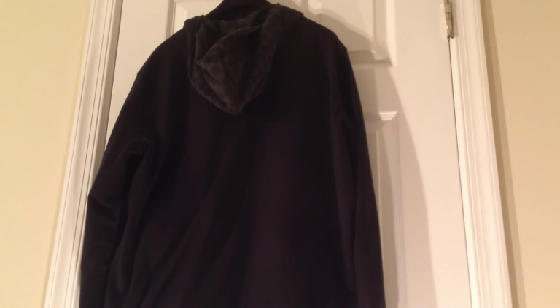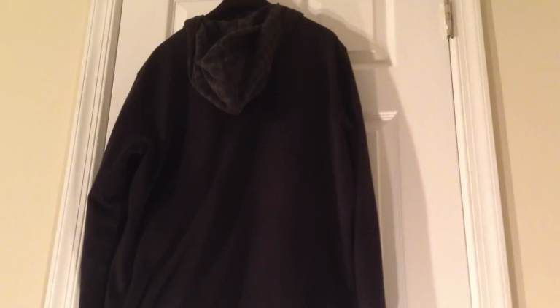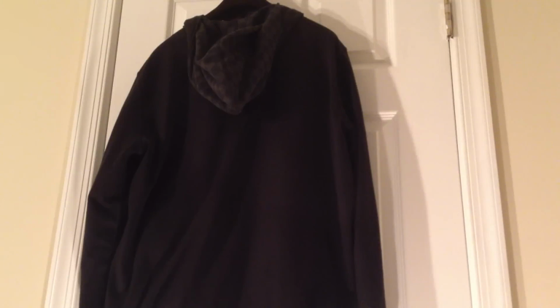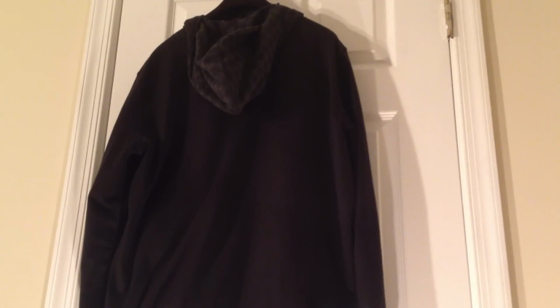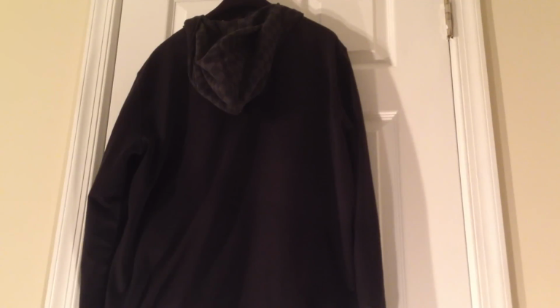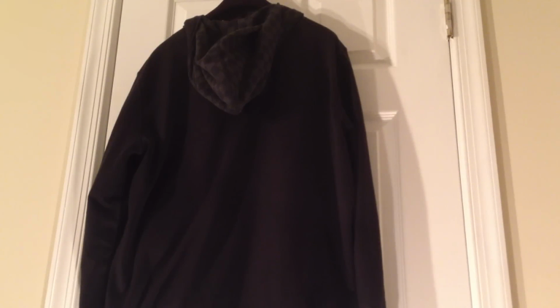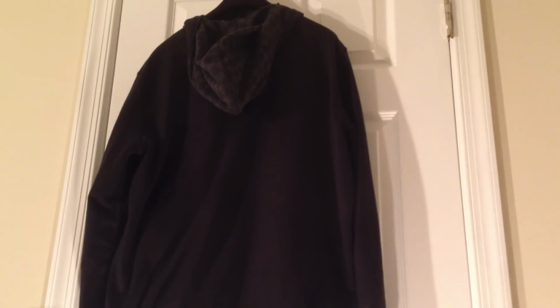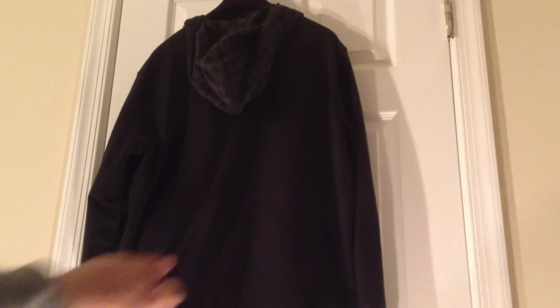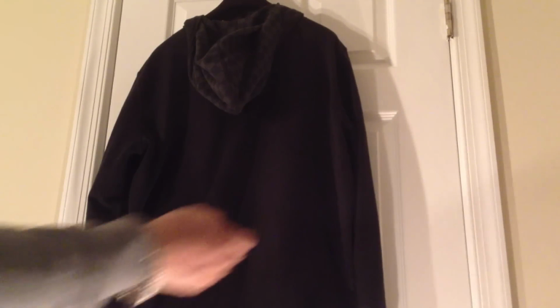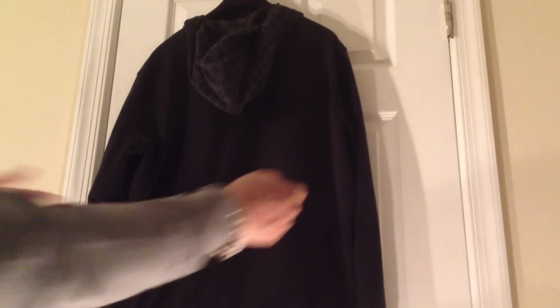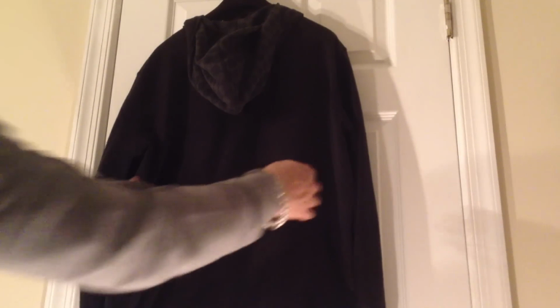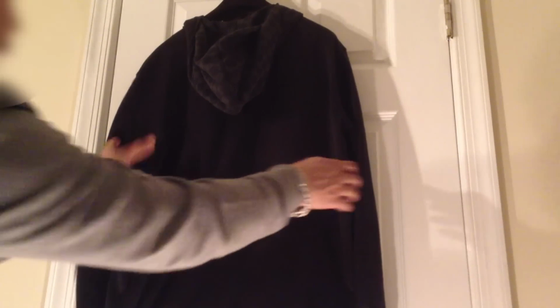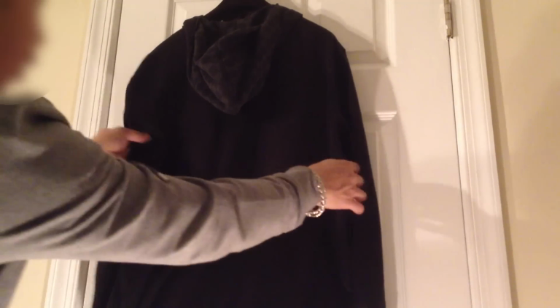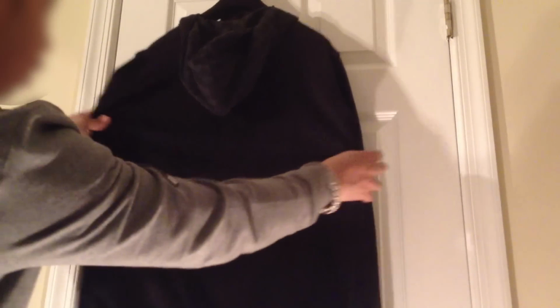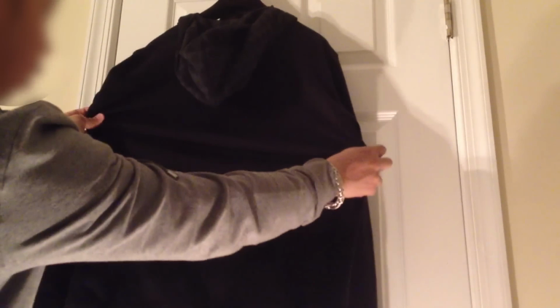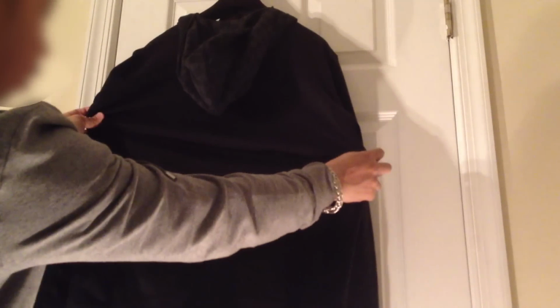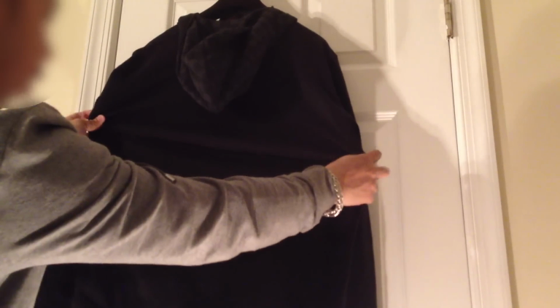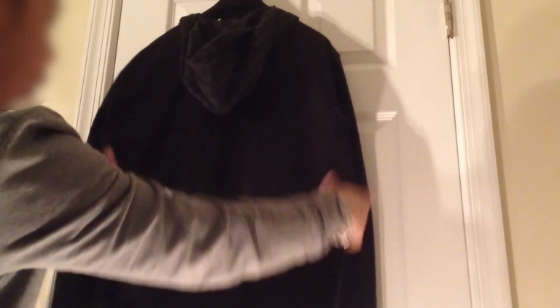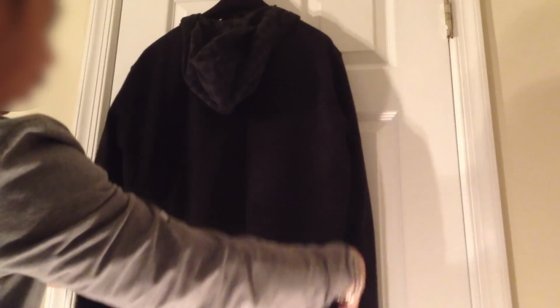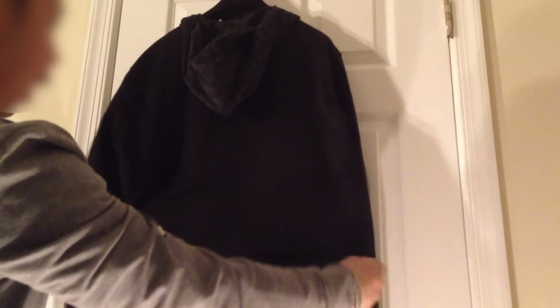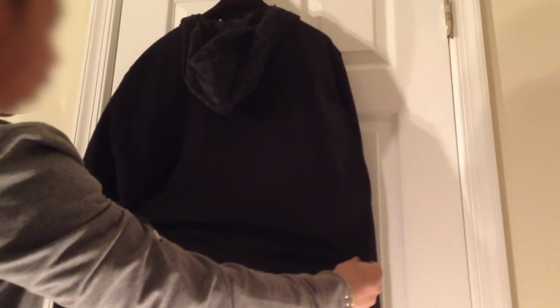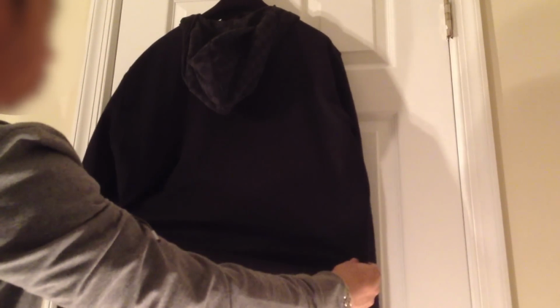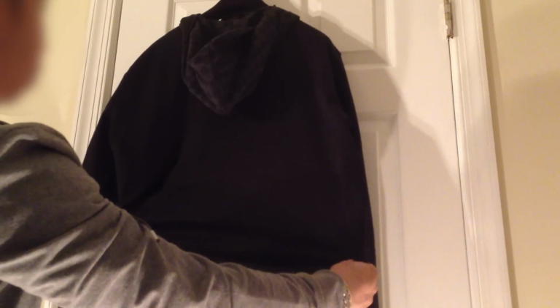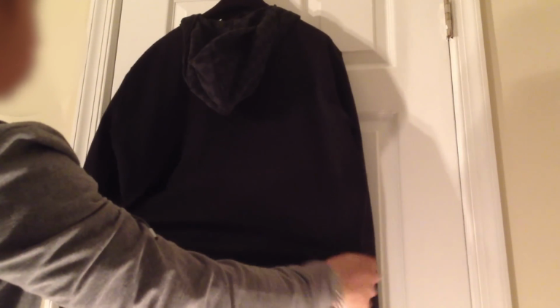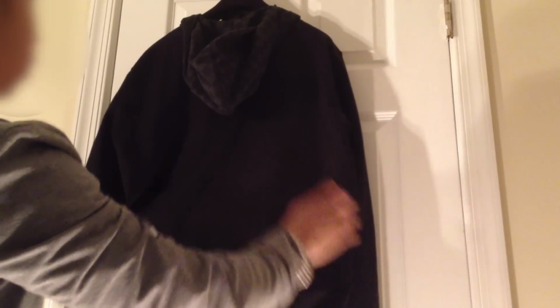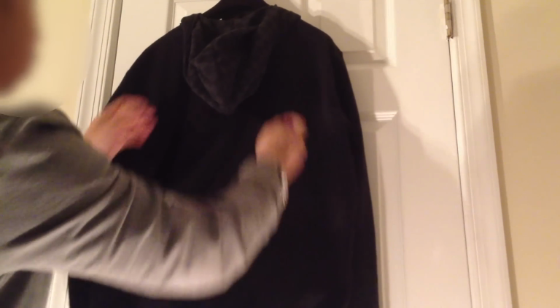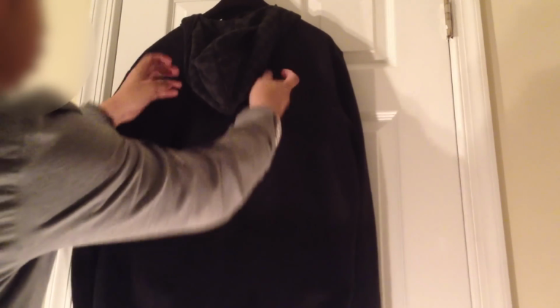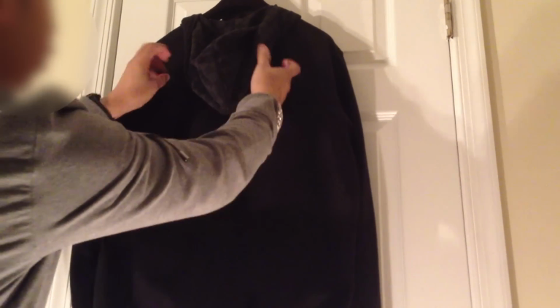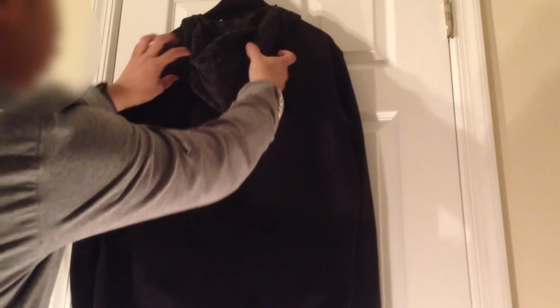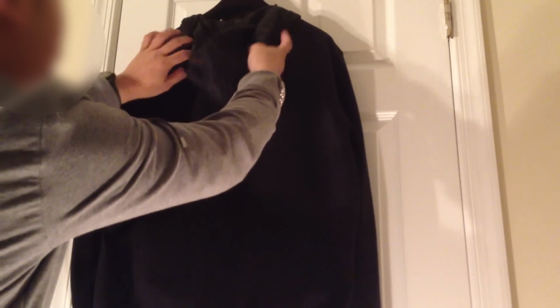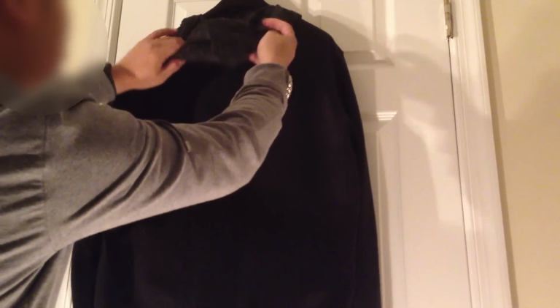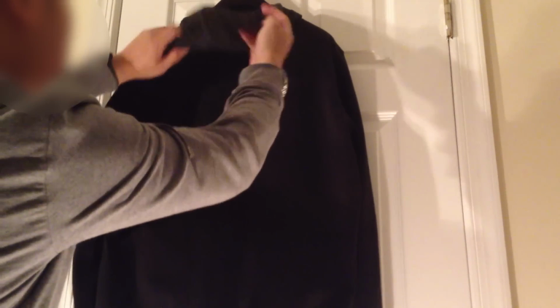As you can see the back of the hoodie — all plain, nothing special.